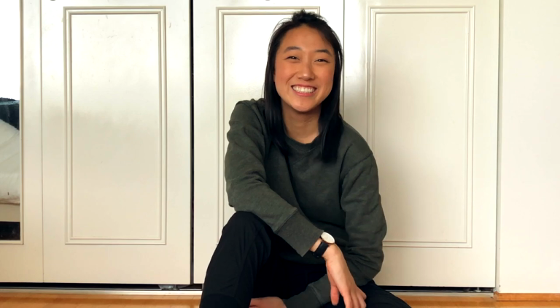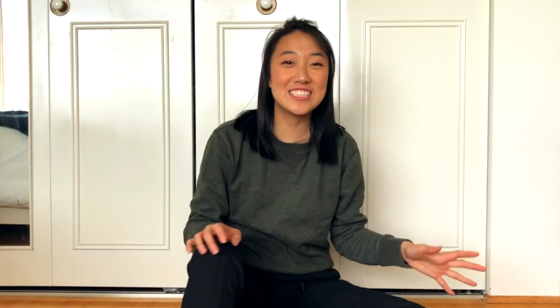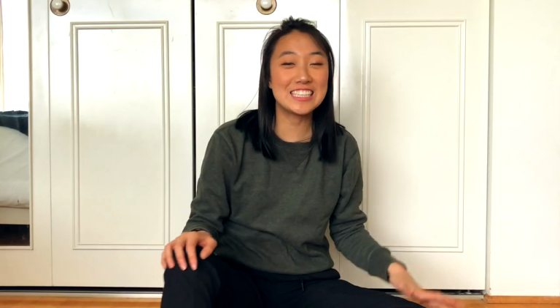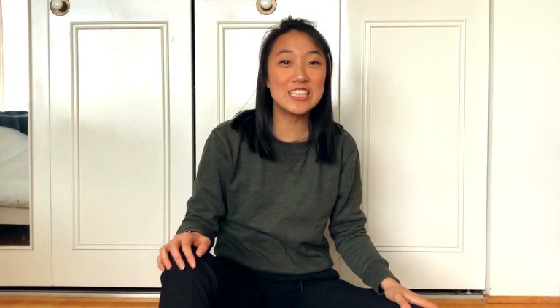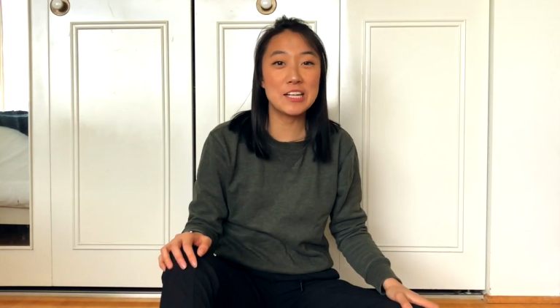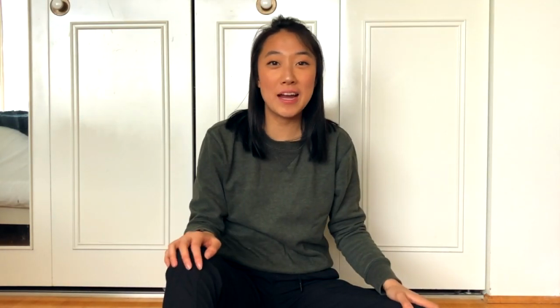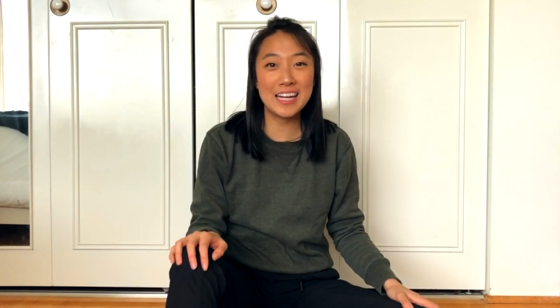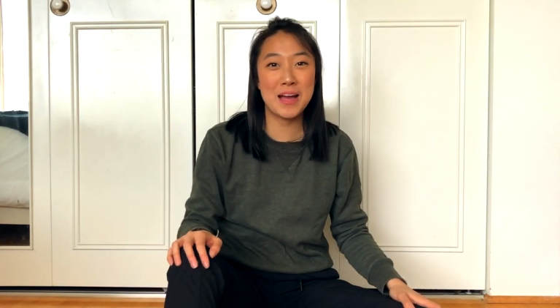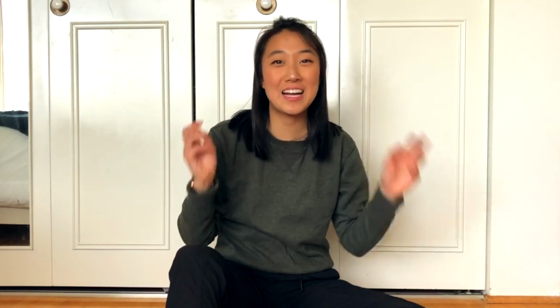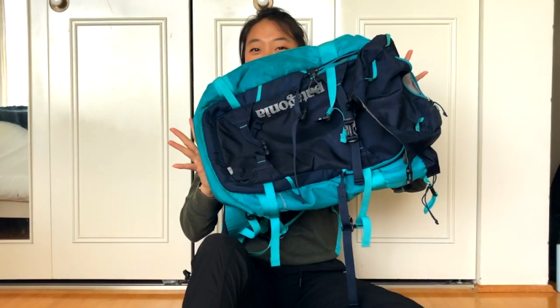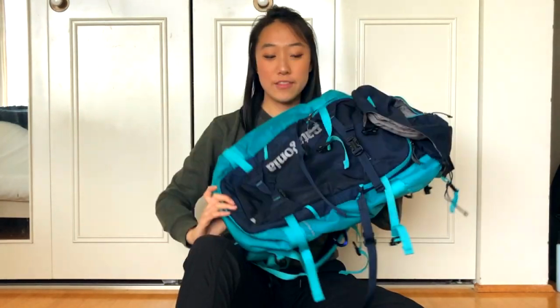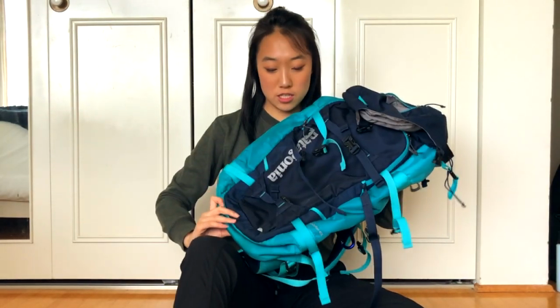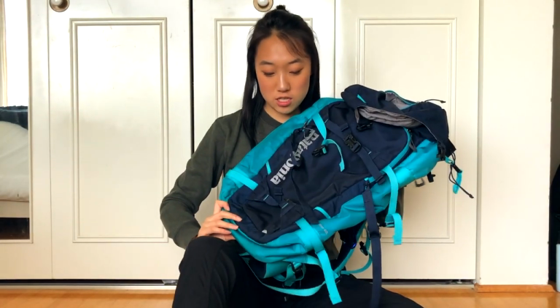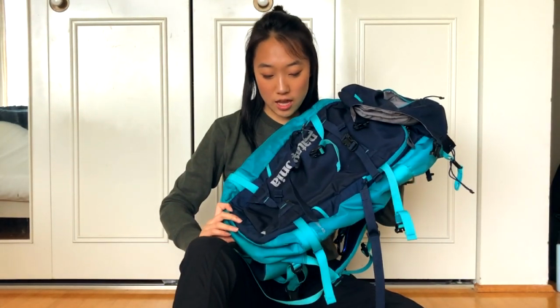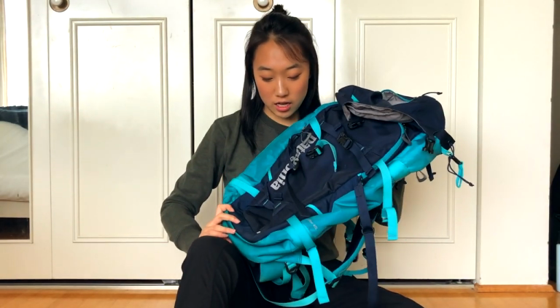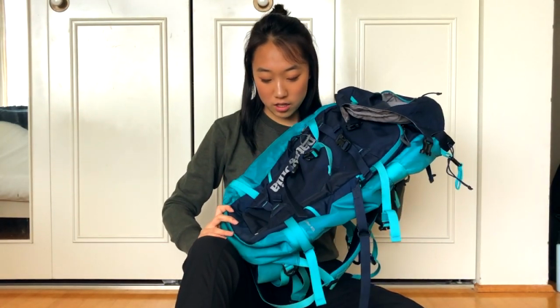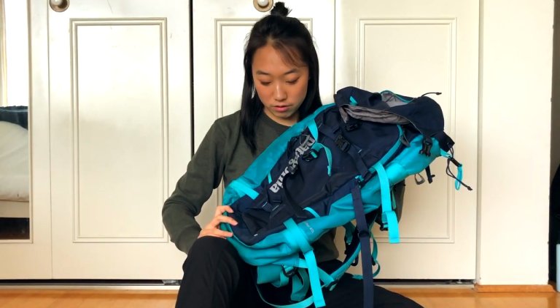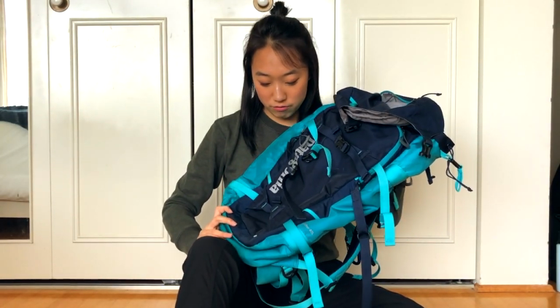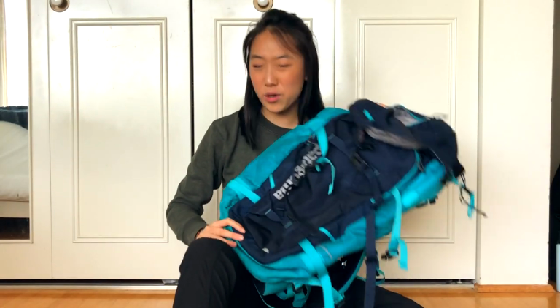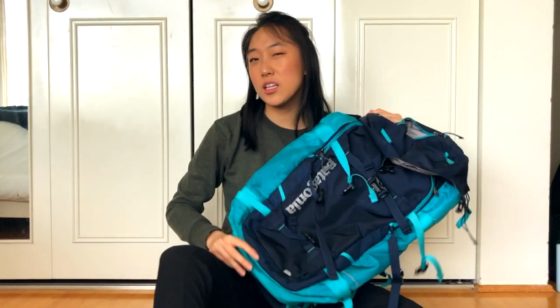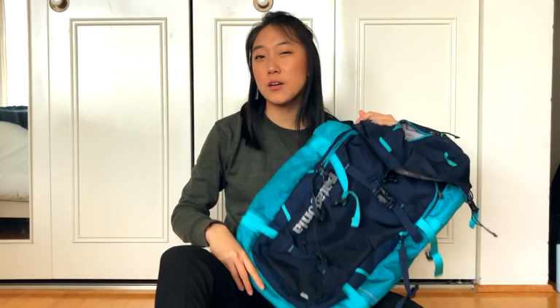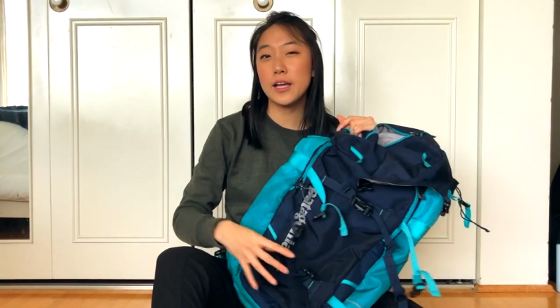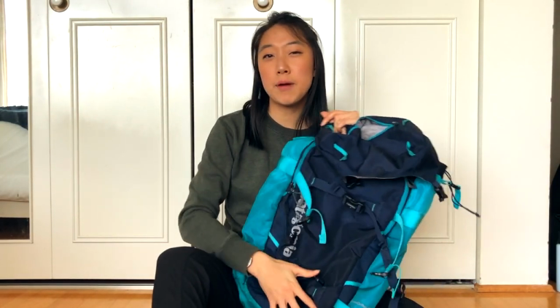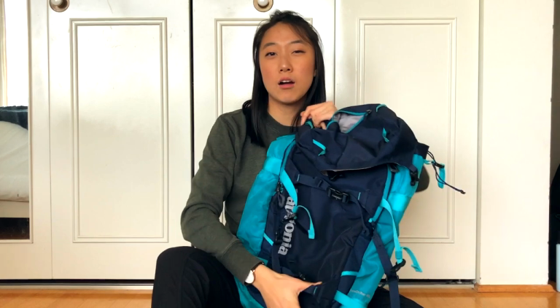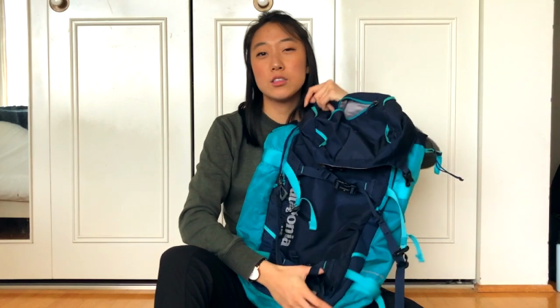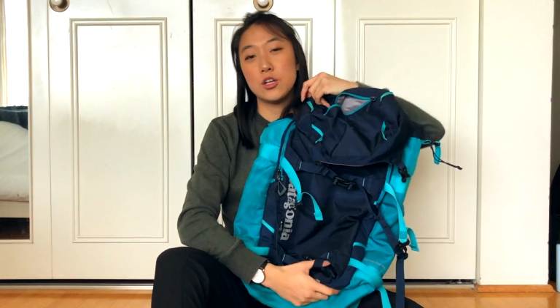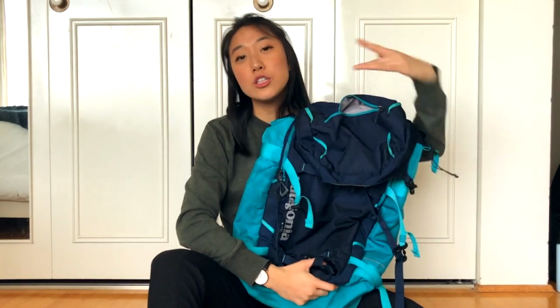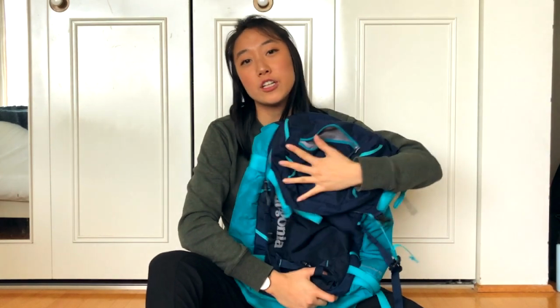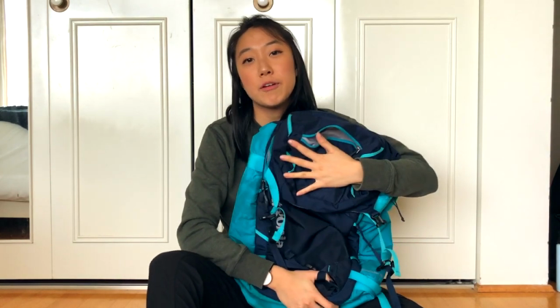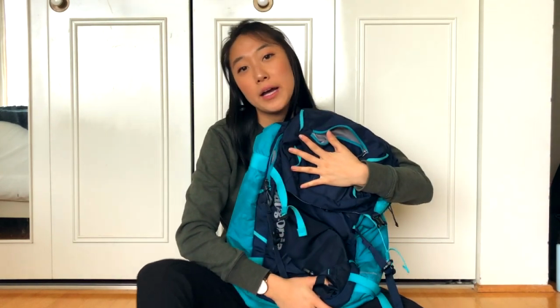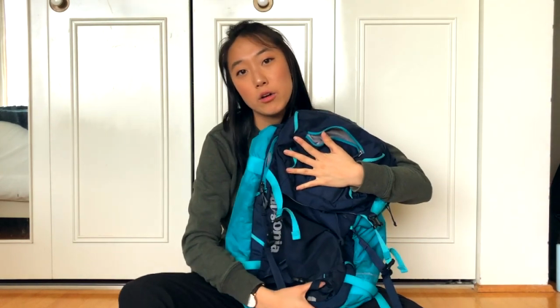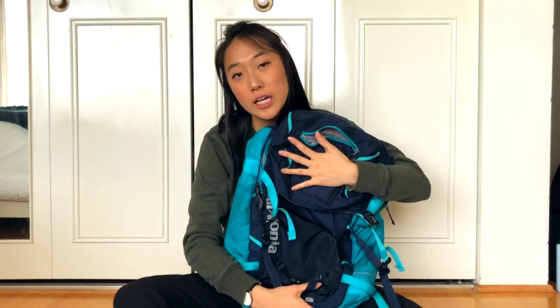First things first, my hiking pack. This is a 40 liter hiking pack called Snowdrifter from Patagonia.